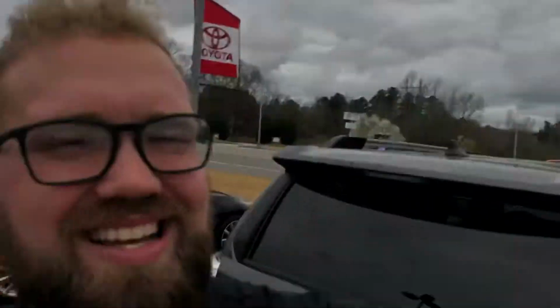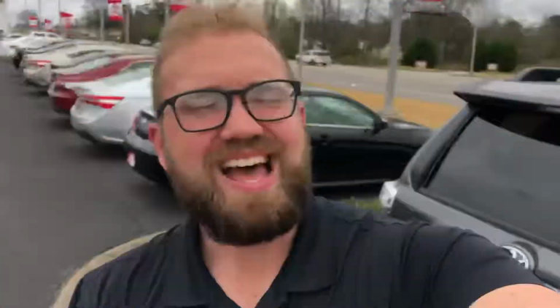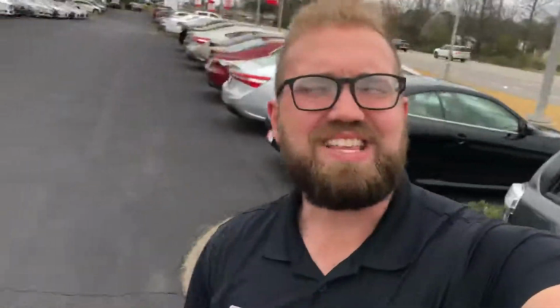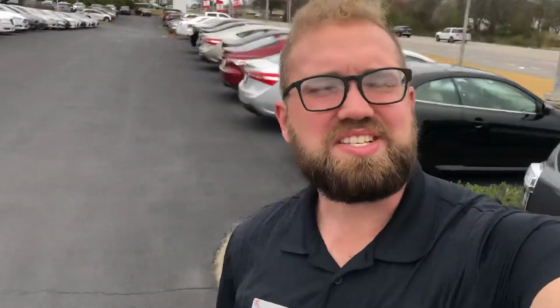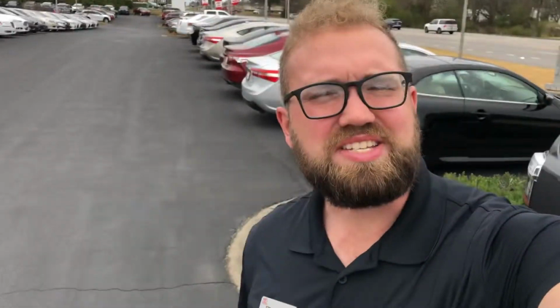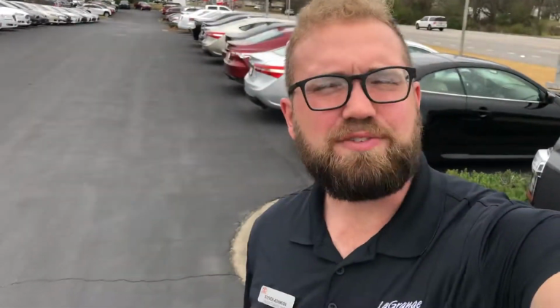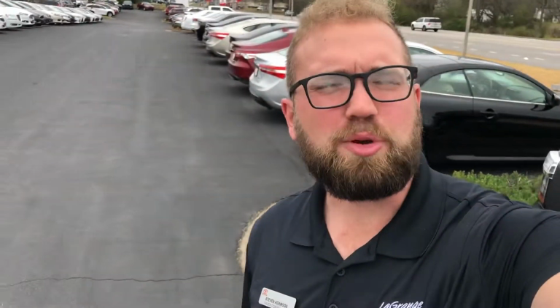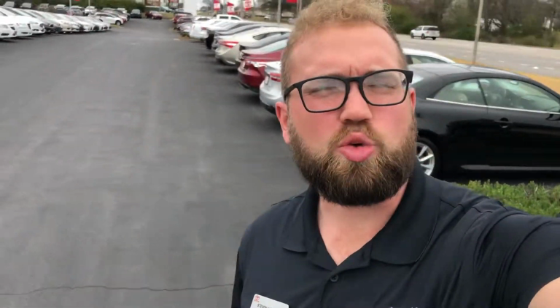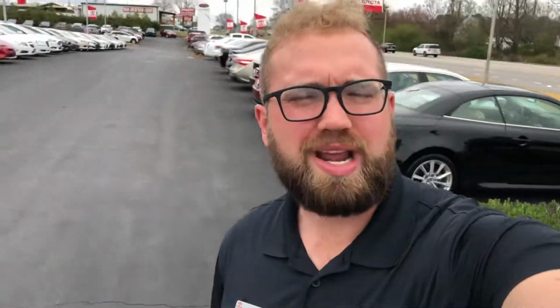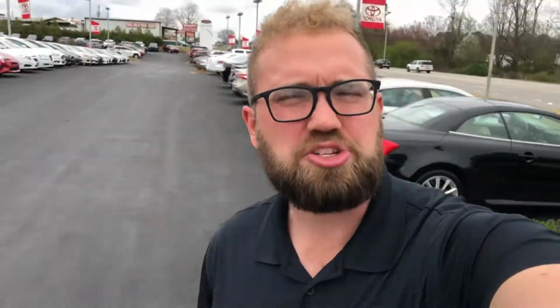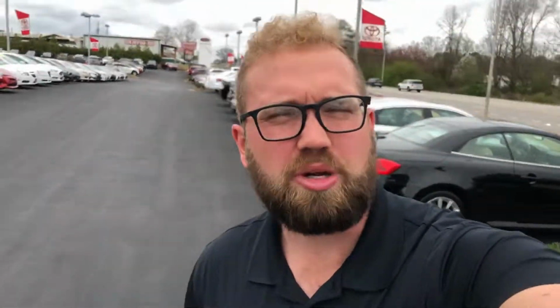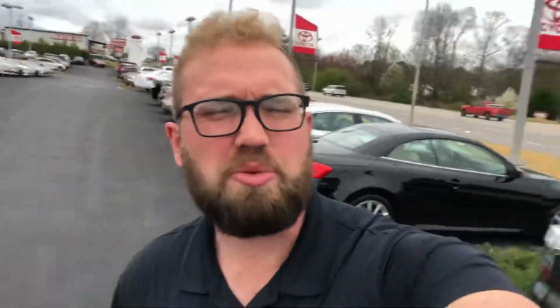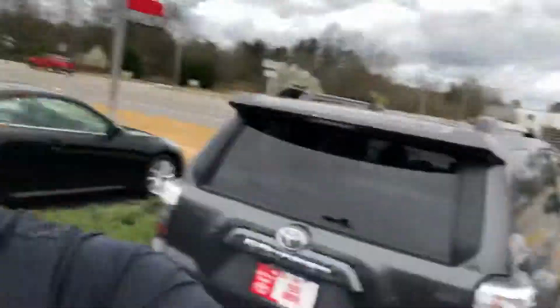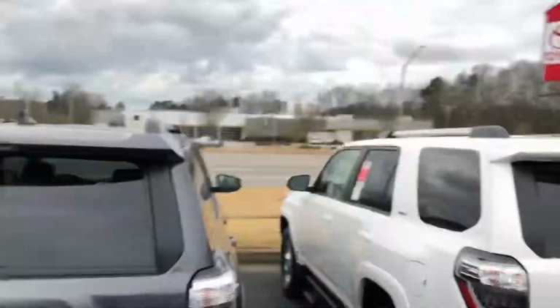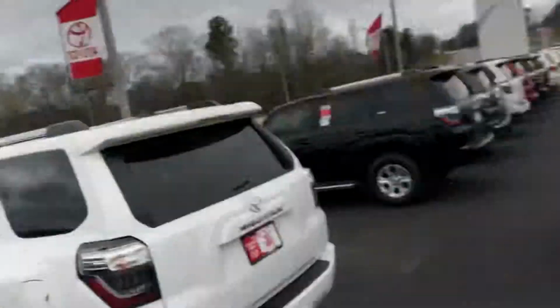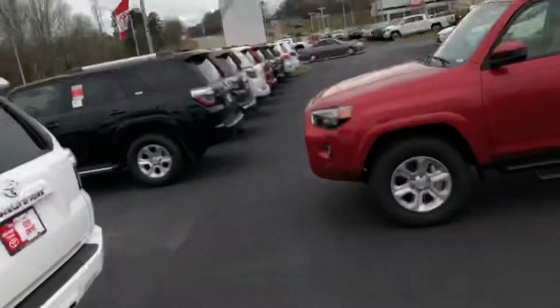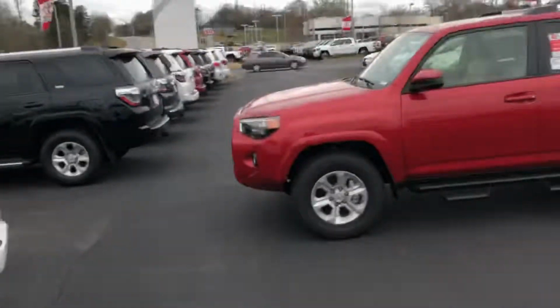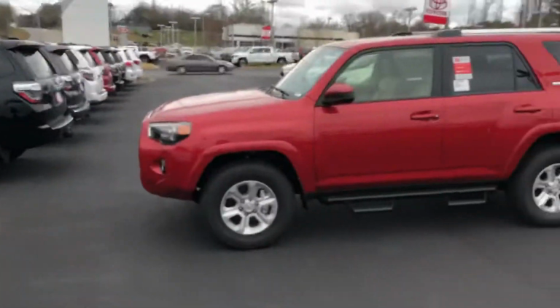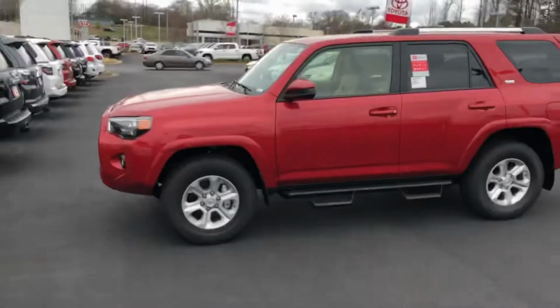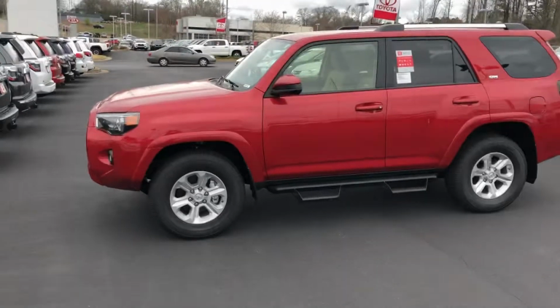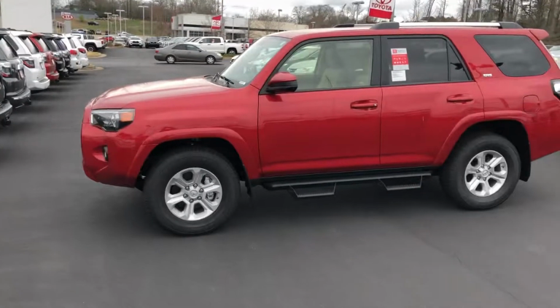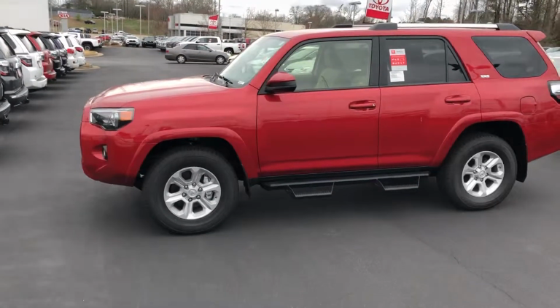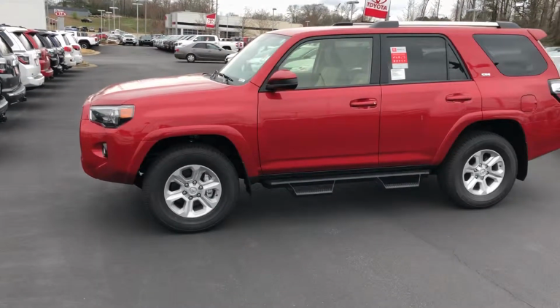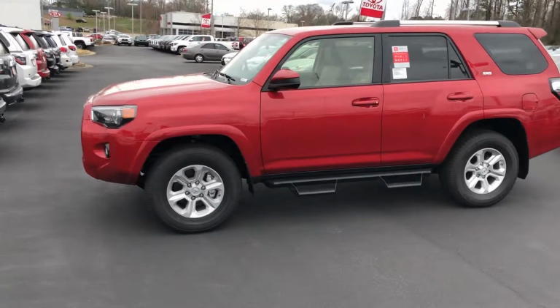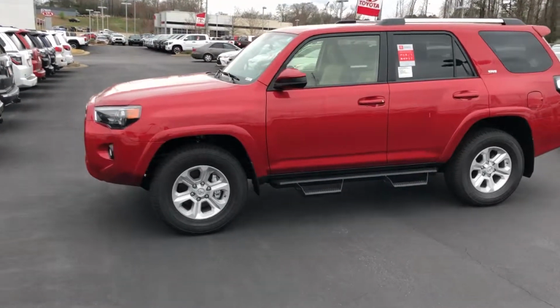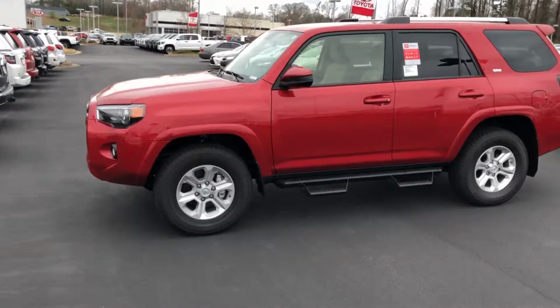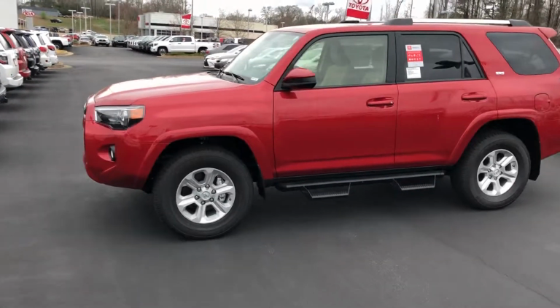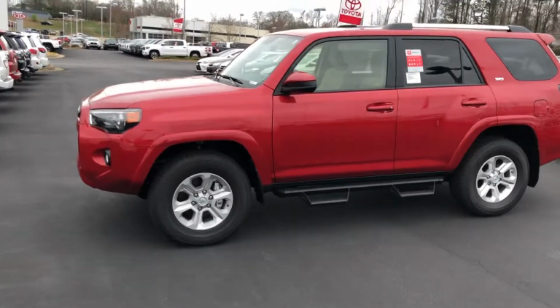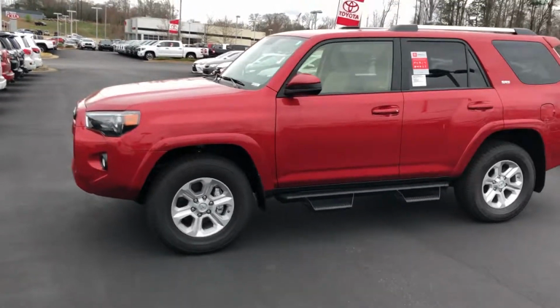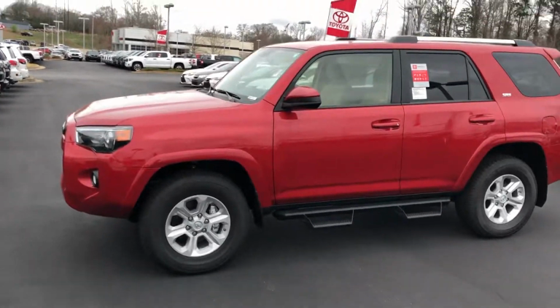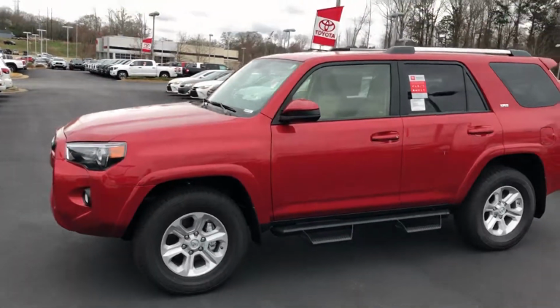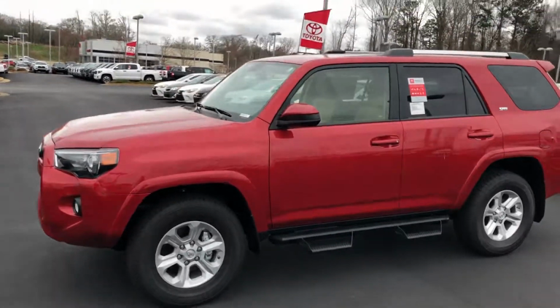Hey, this is Steve from LaGrange Toyota. I want to show you a great Toyota. It's a 2019 SR5.